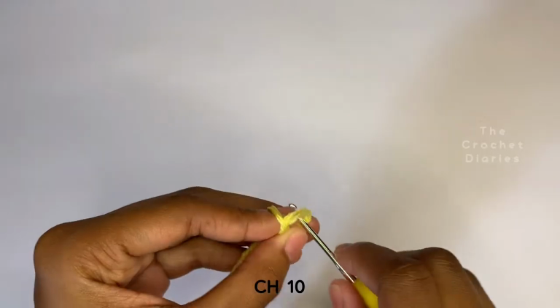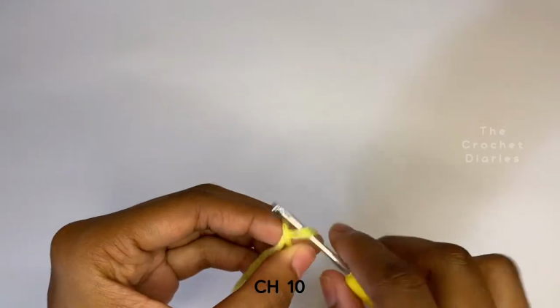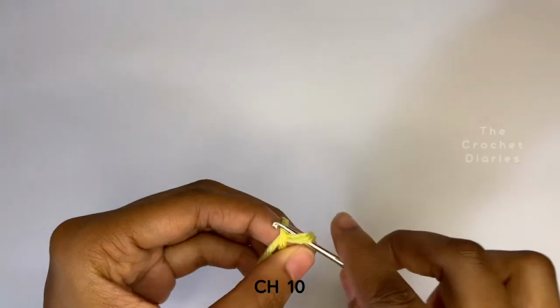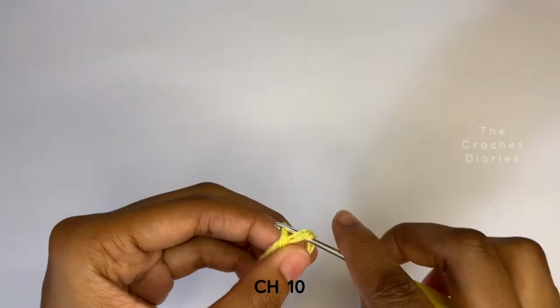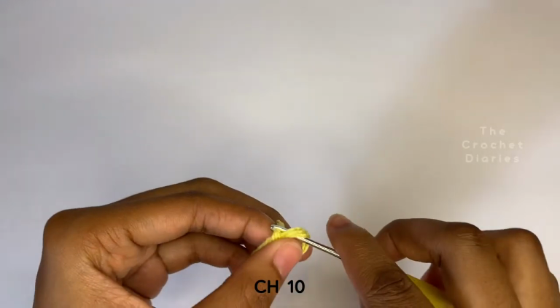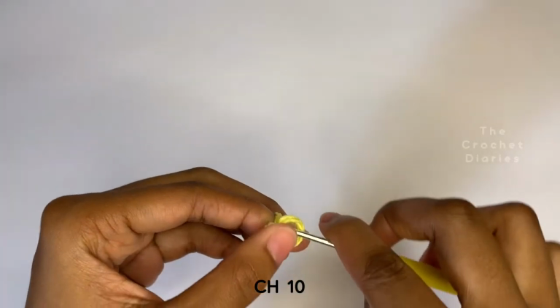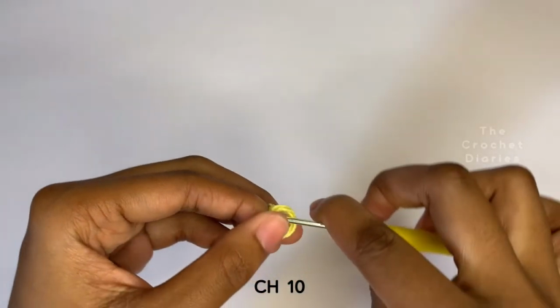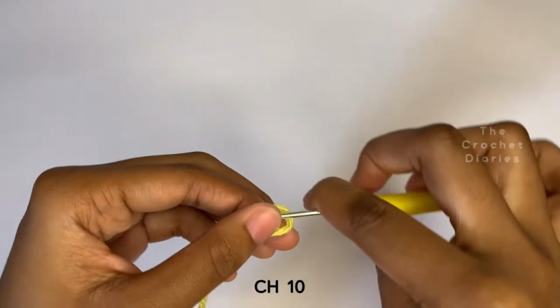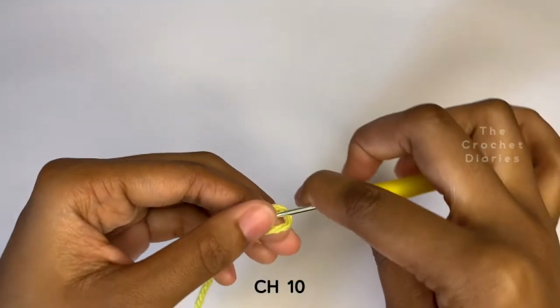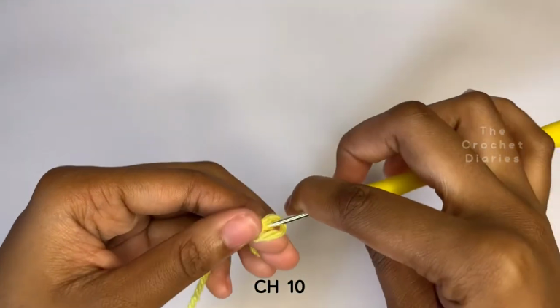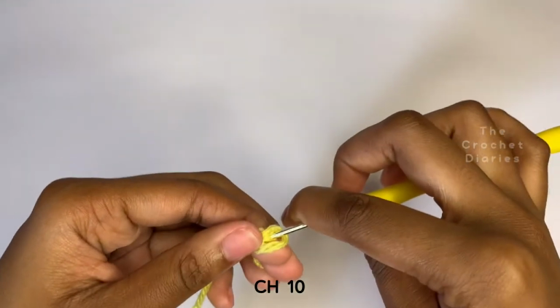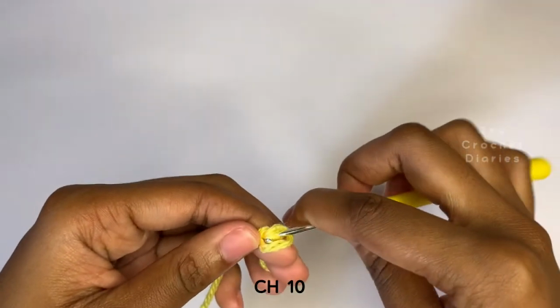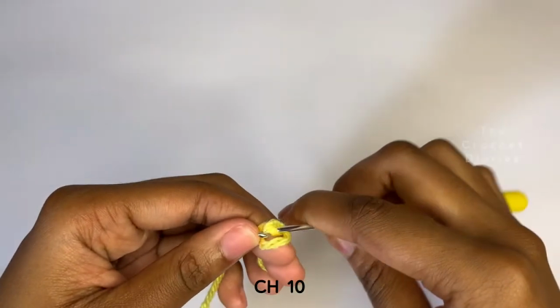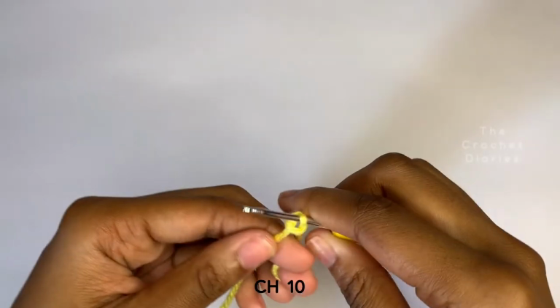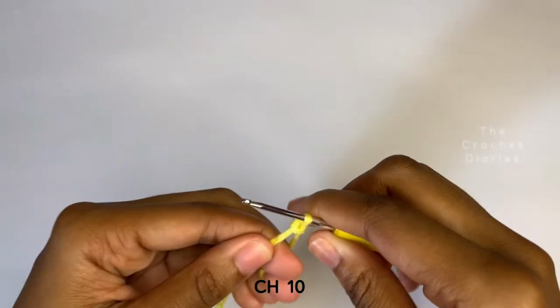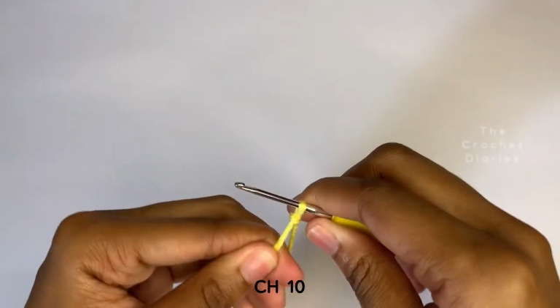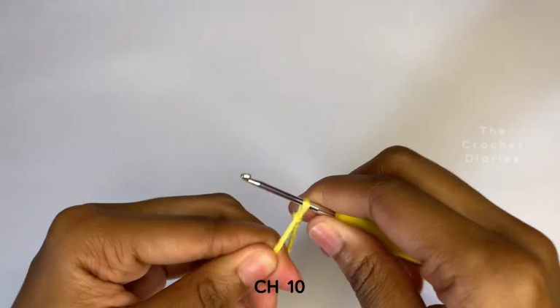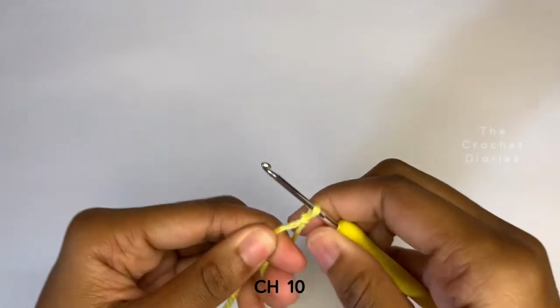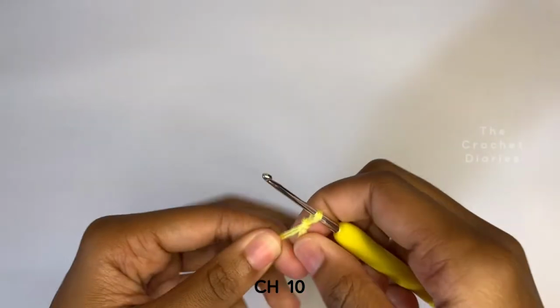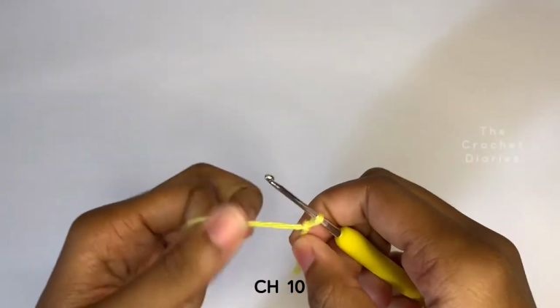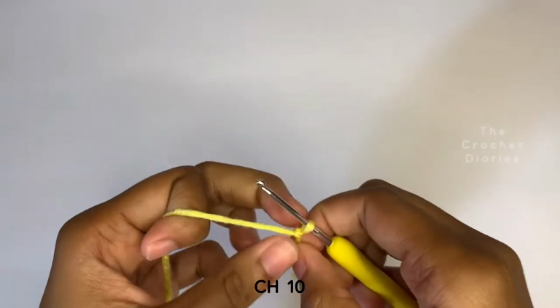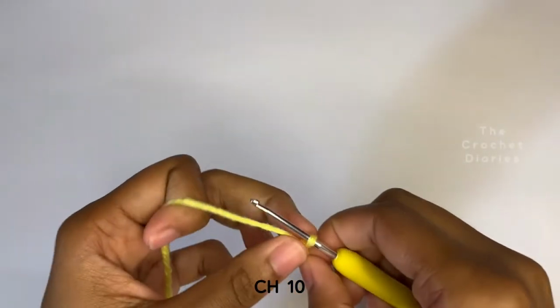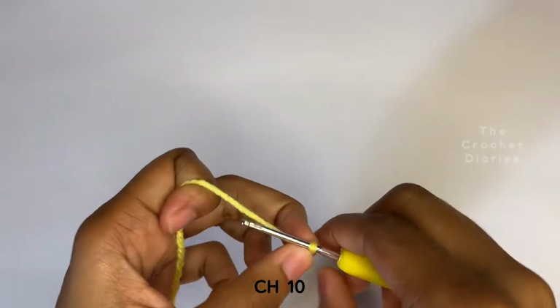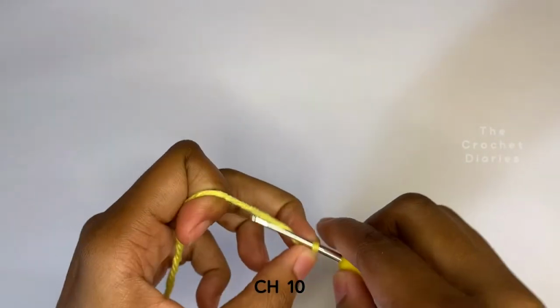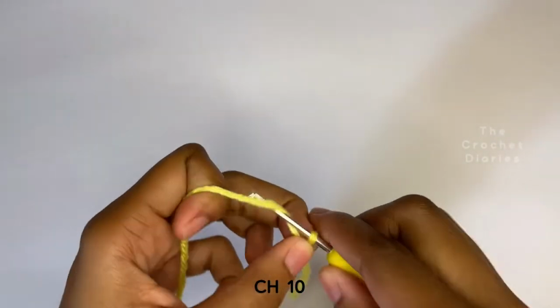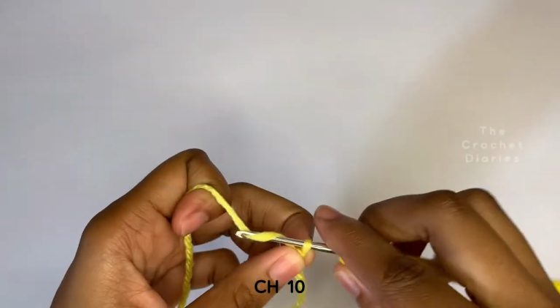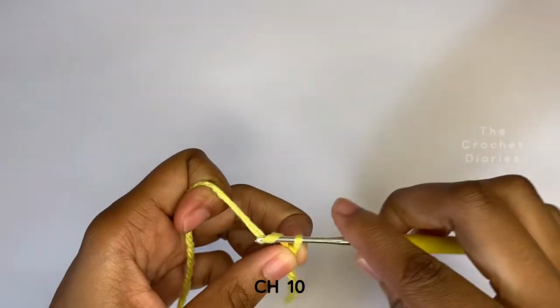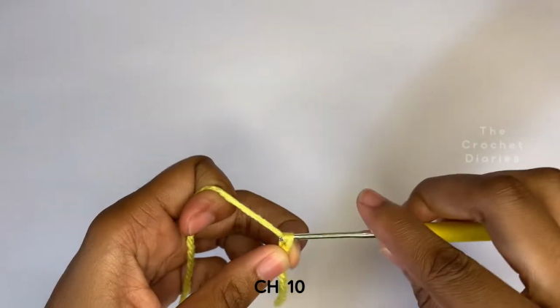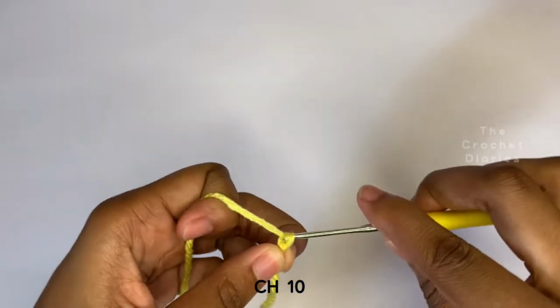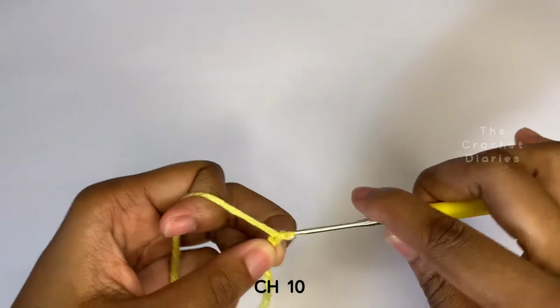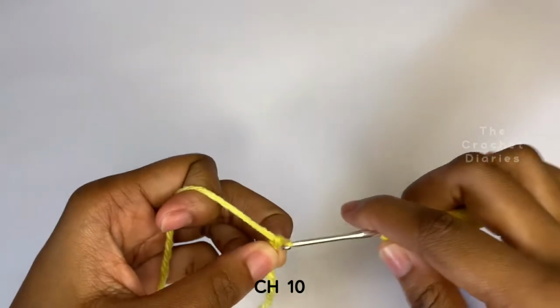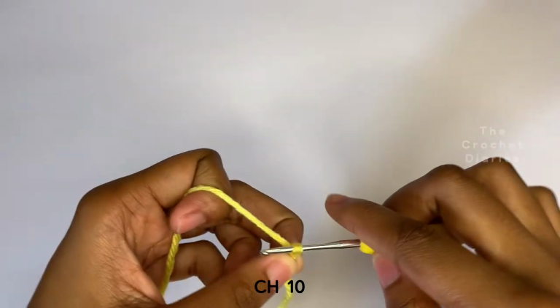We're starting this from the bottom for the opening where the charger is going to go. To begin, you're going to take your yellow yarn, make a slipknot, and chain 10.